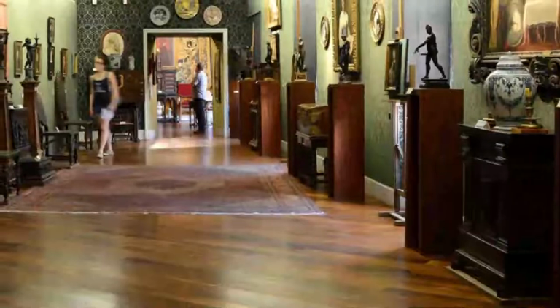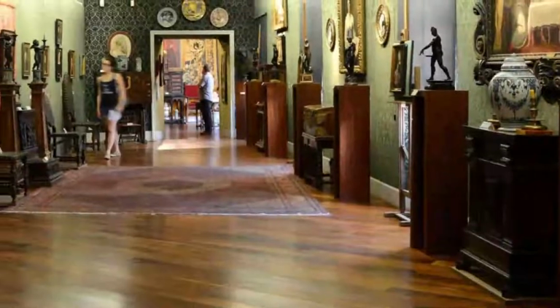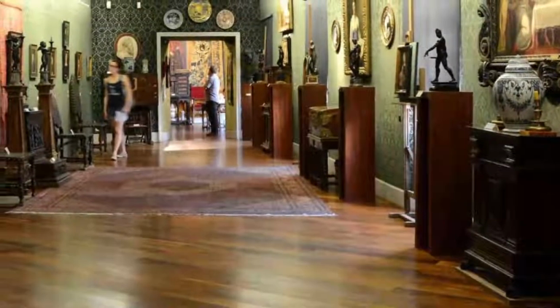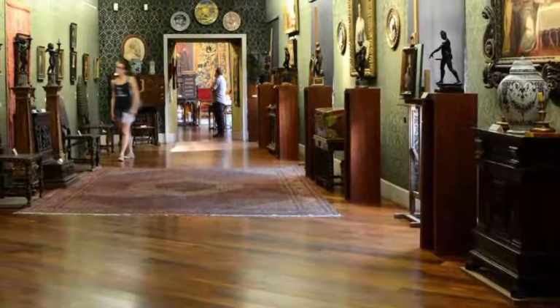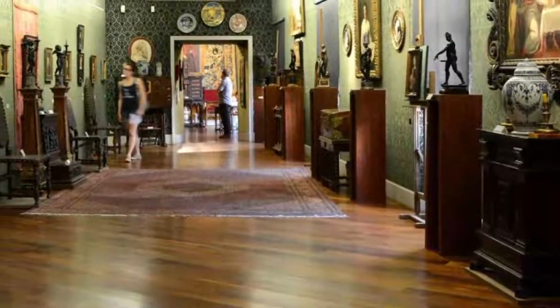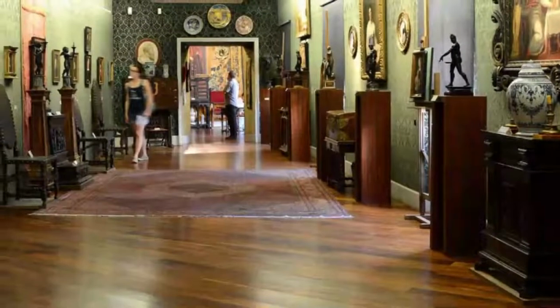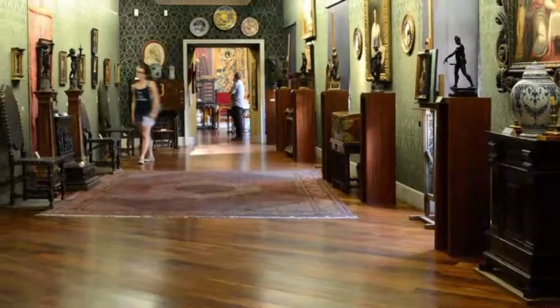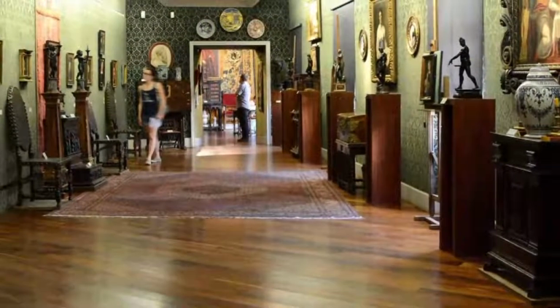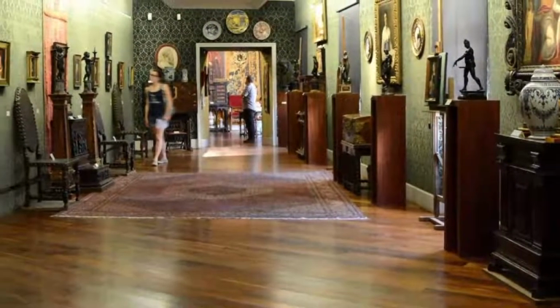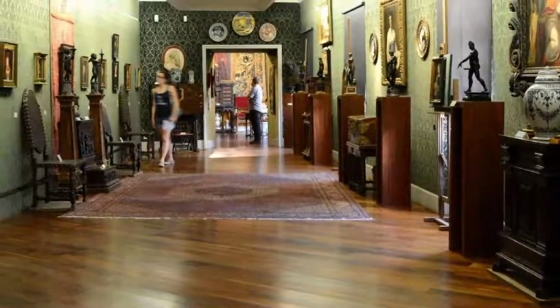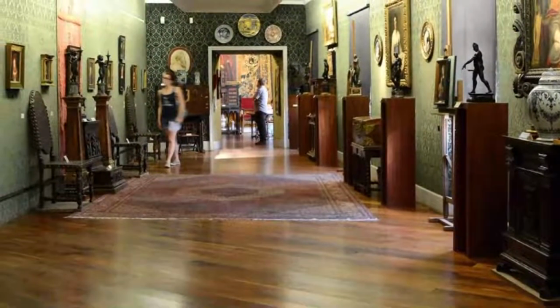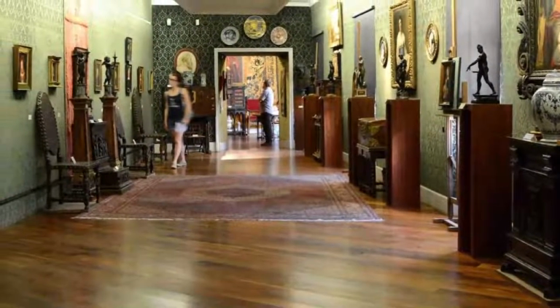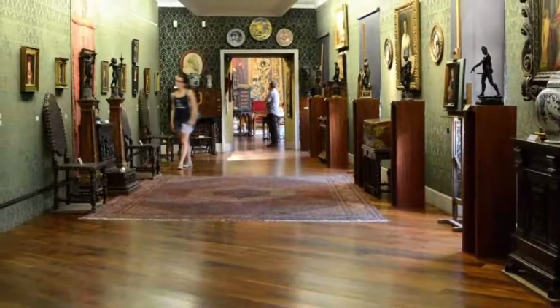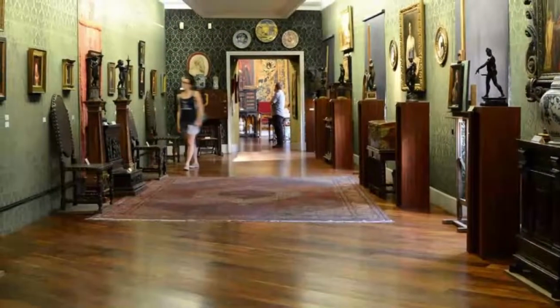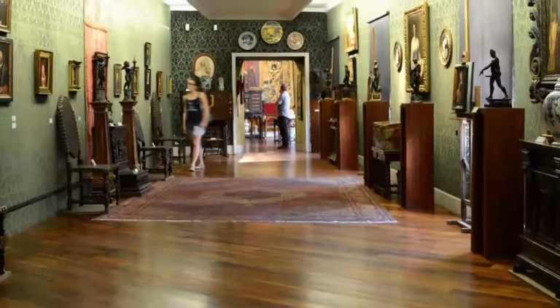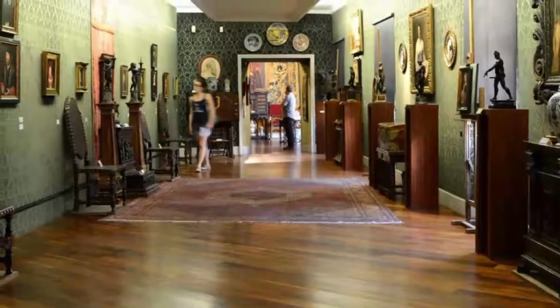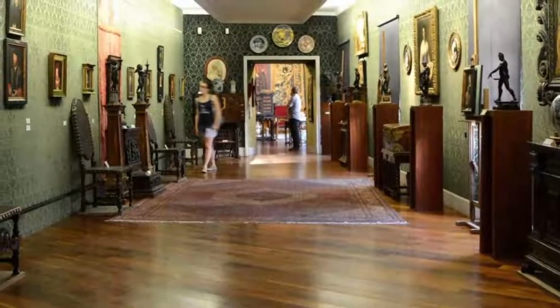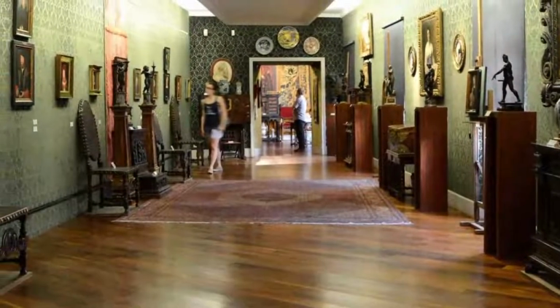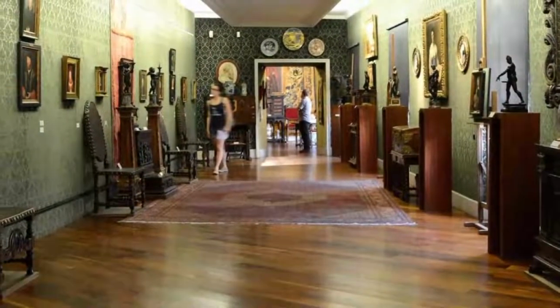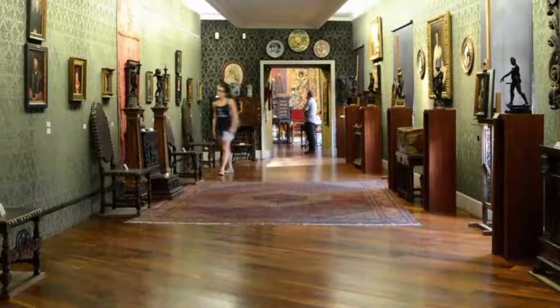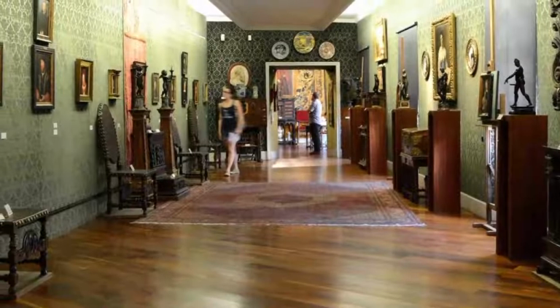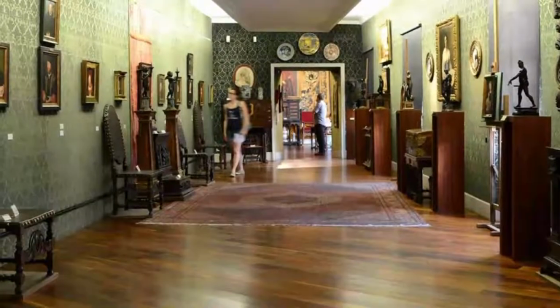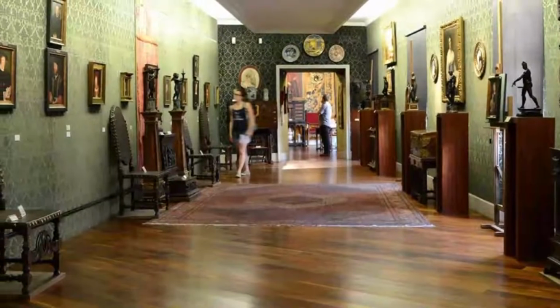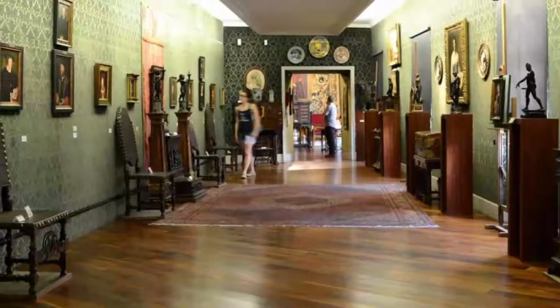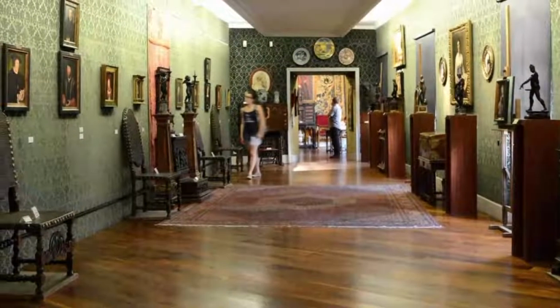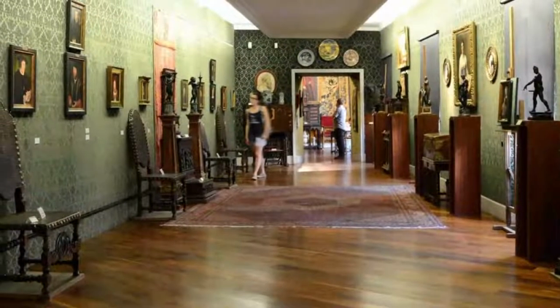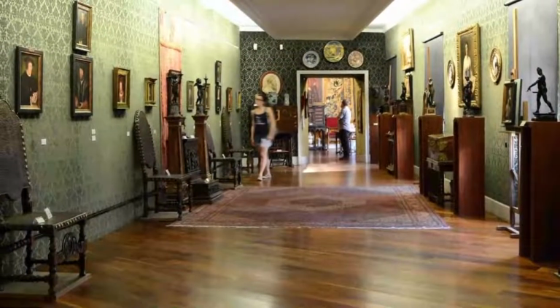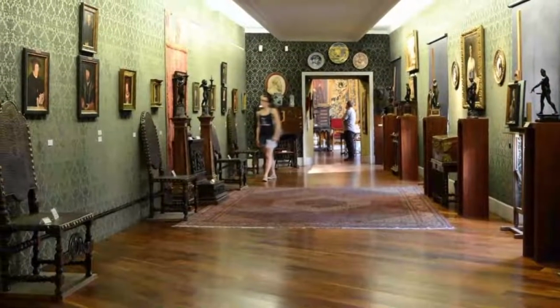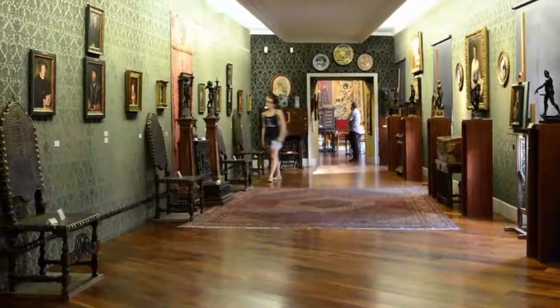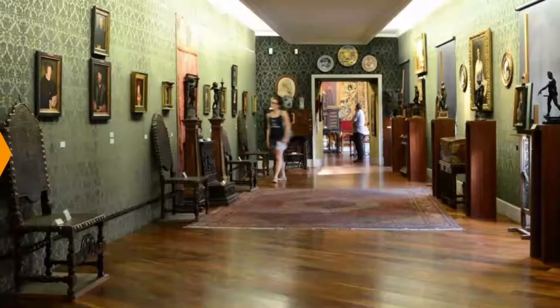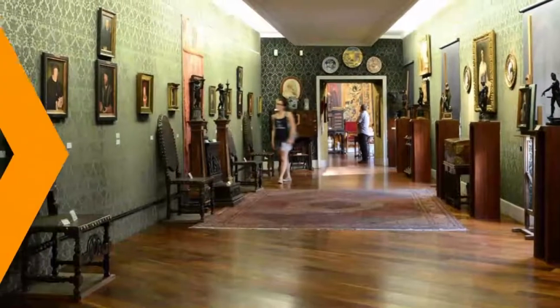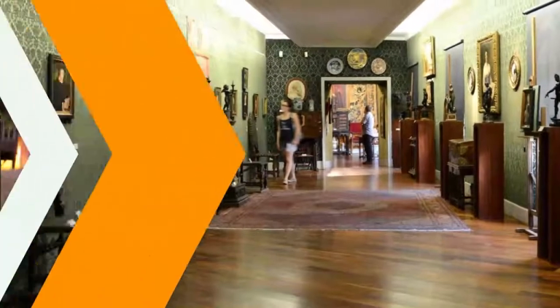The art gallery within is just as magnificent, and is founded on the collection of Georges Bemberg, a prodigious 20th-century art patron.